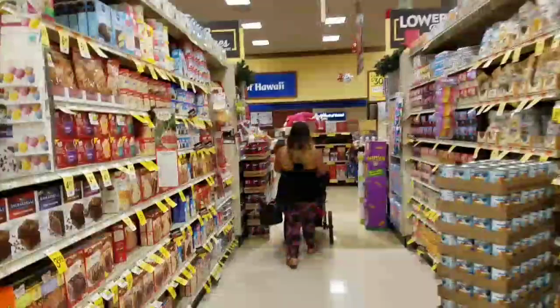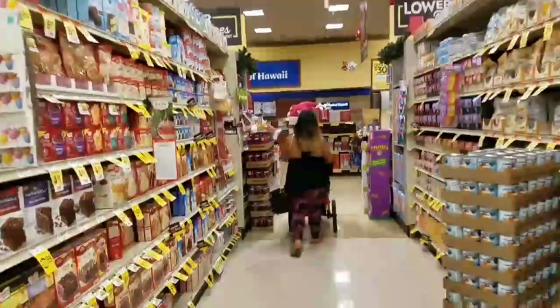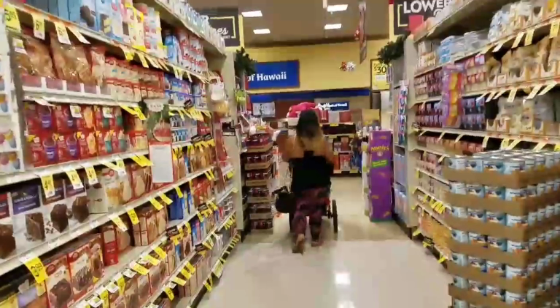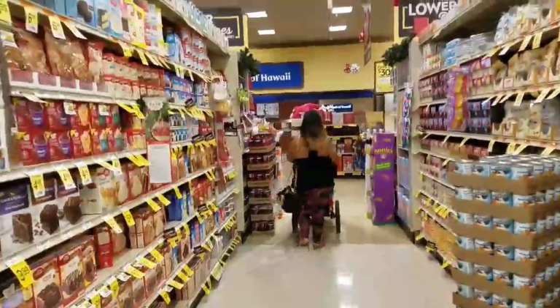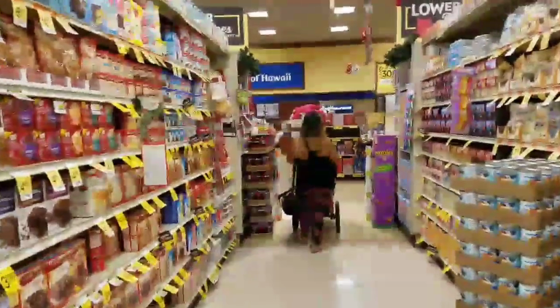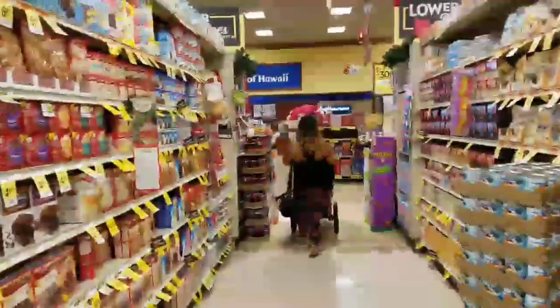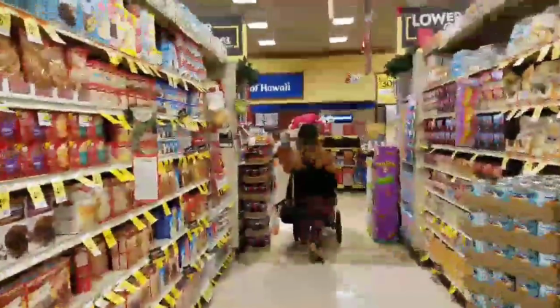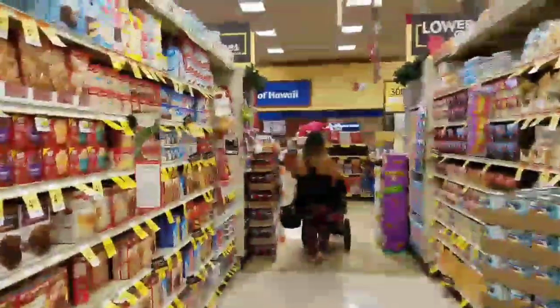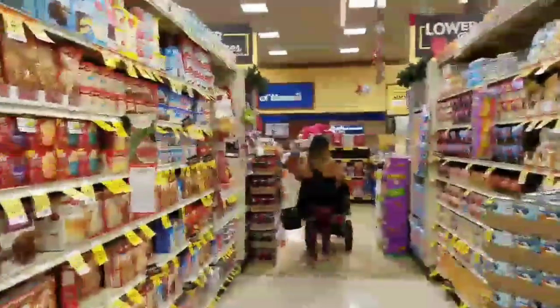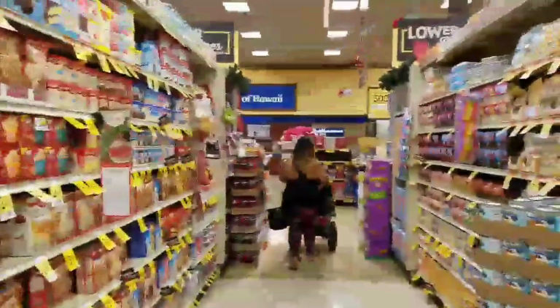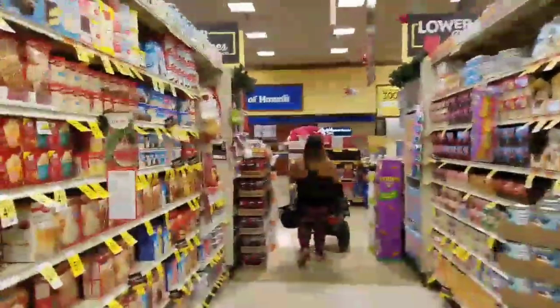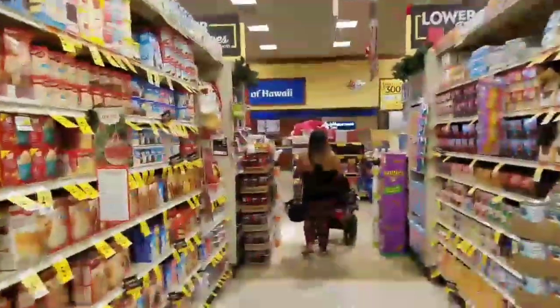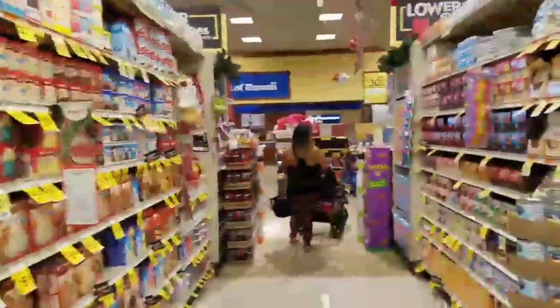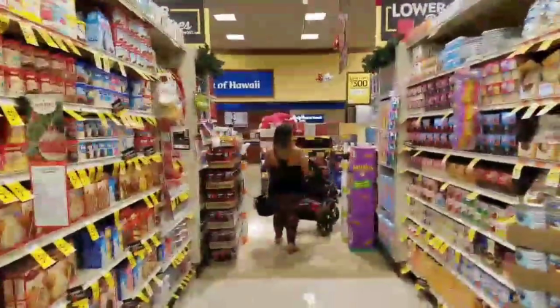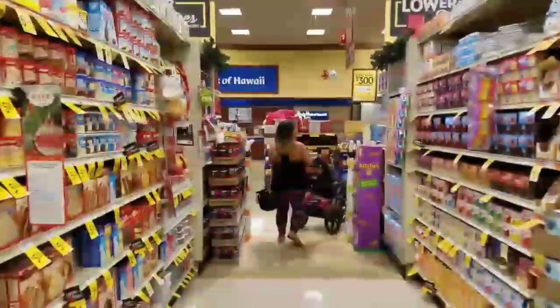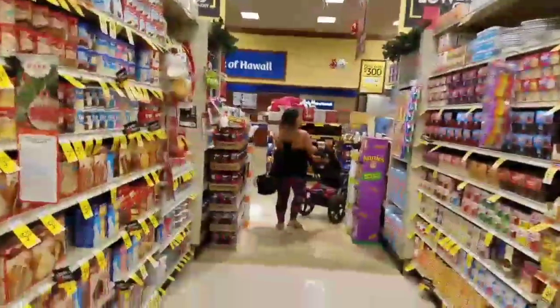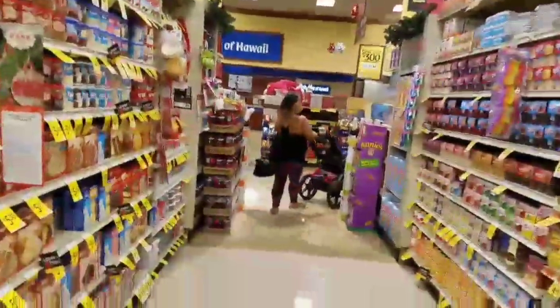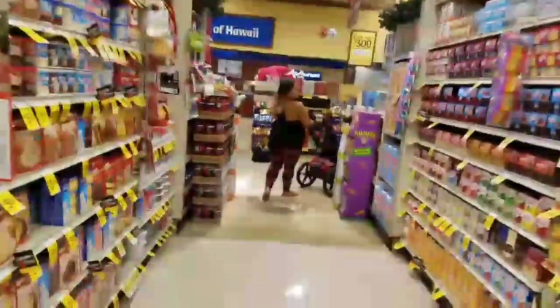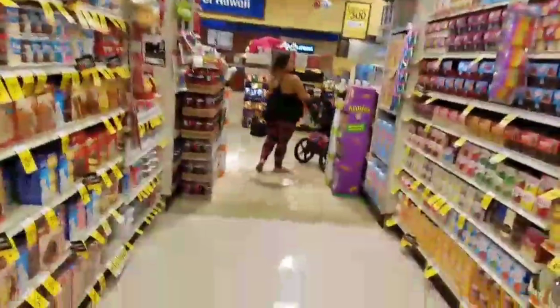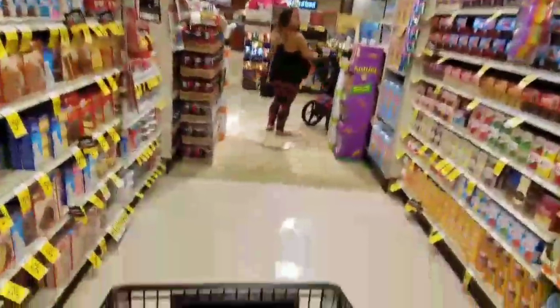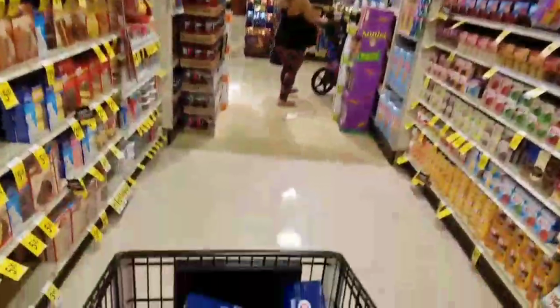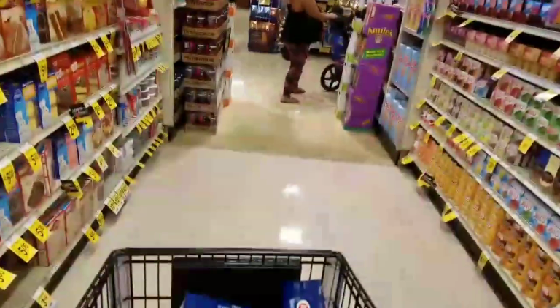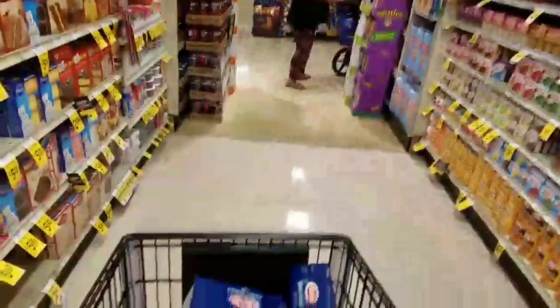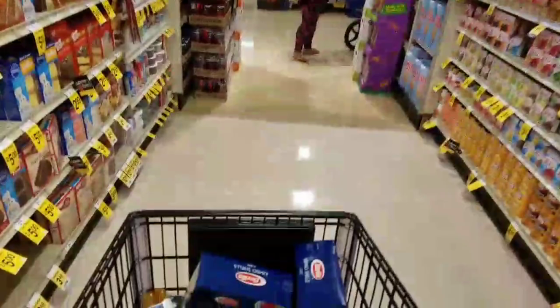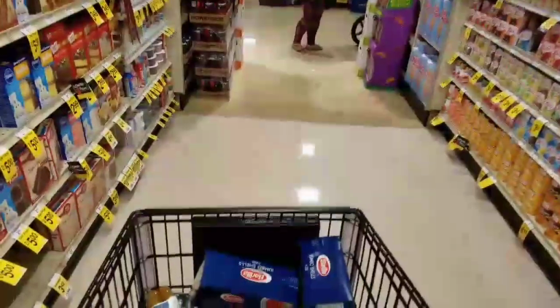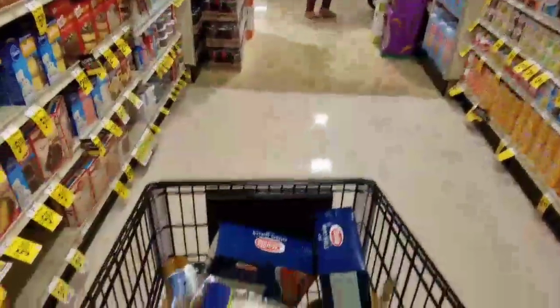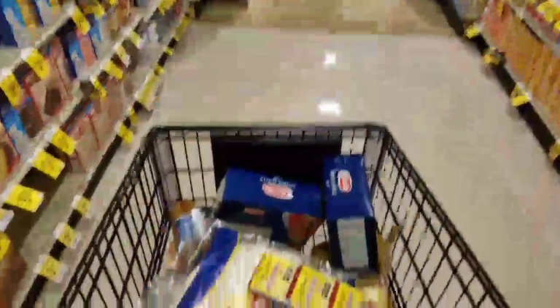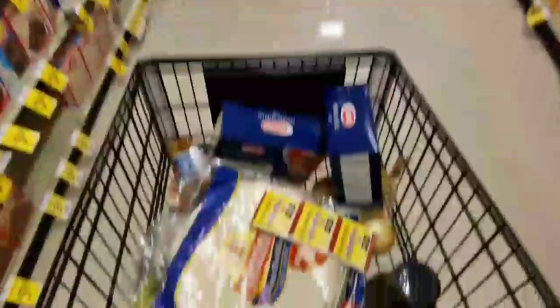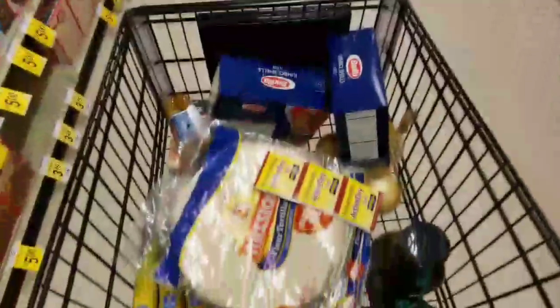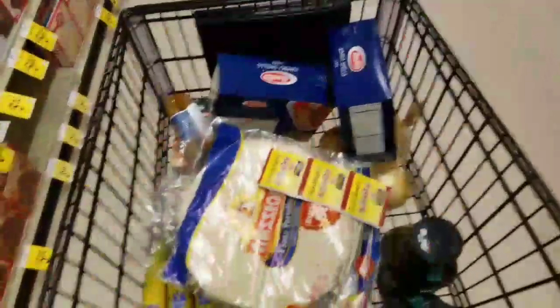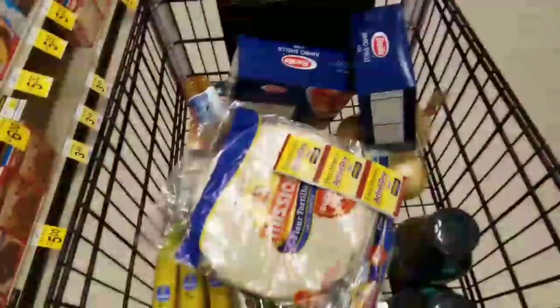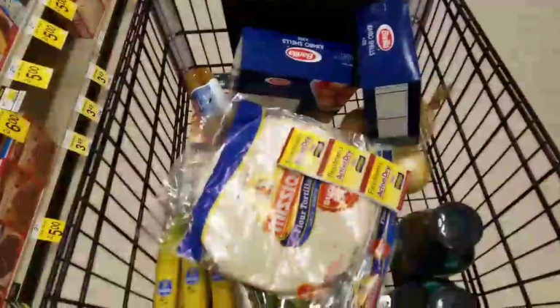We are at the grocery store right now getting ingredients for burritos.